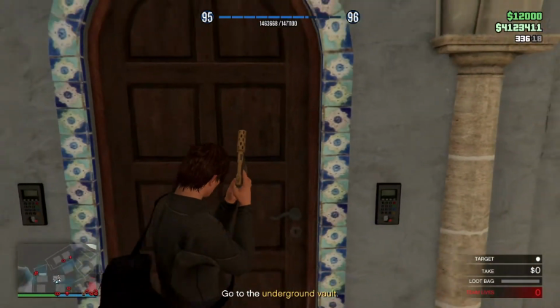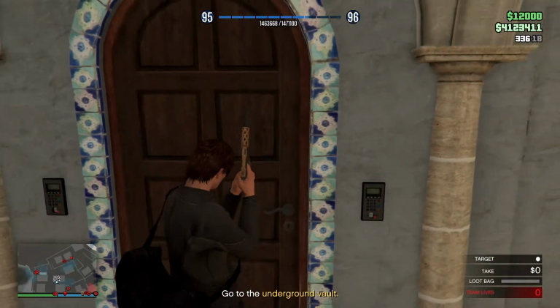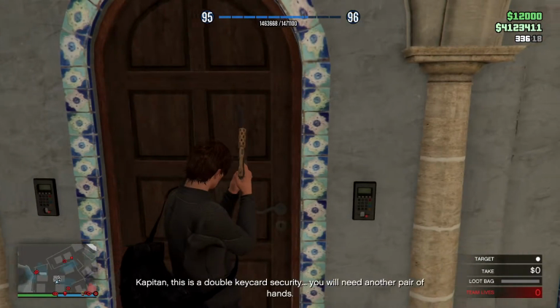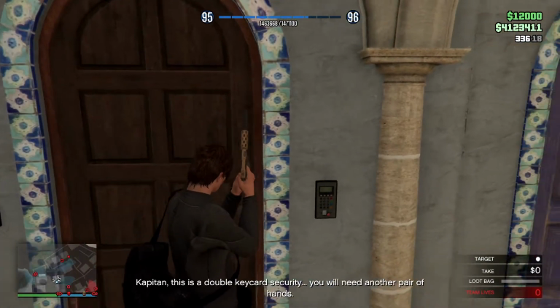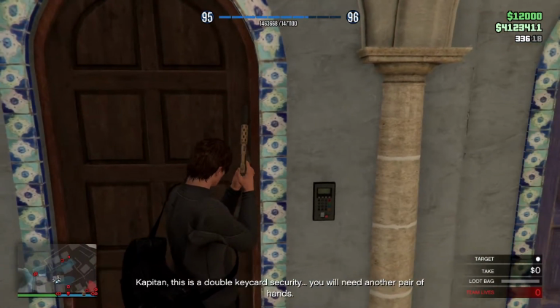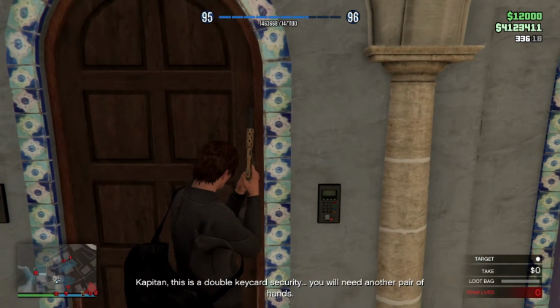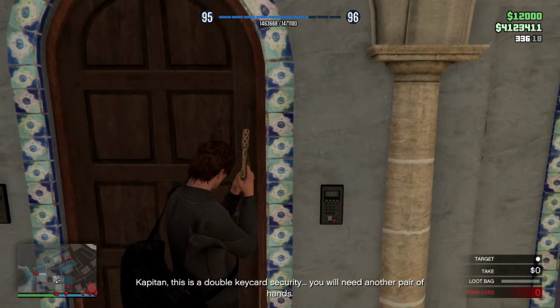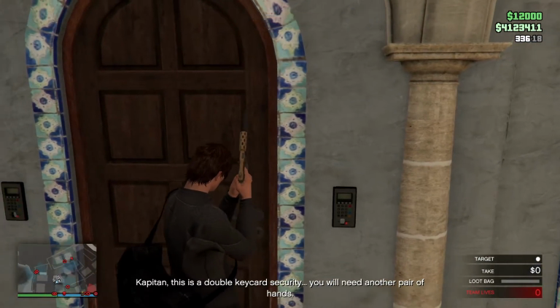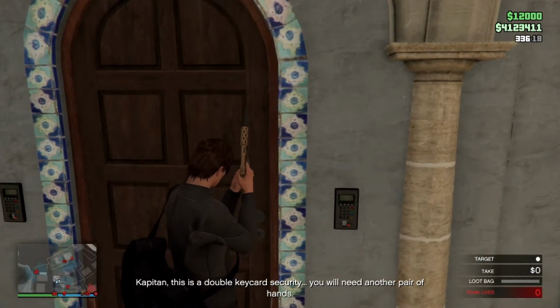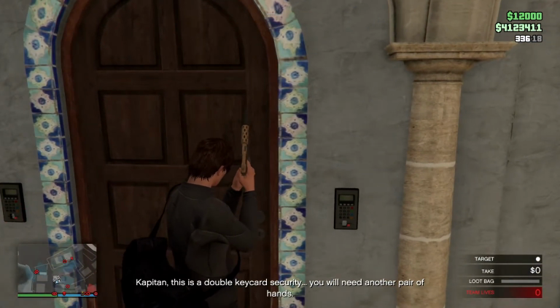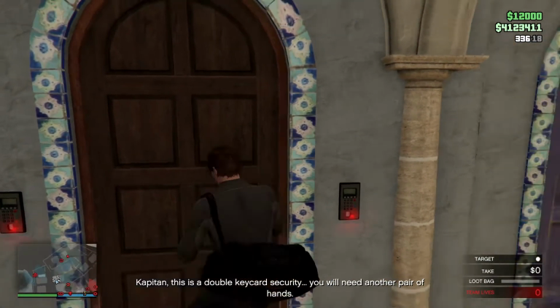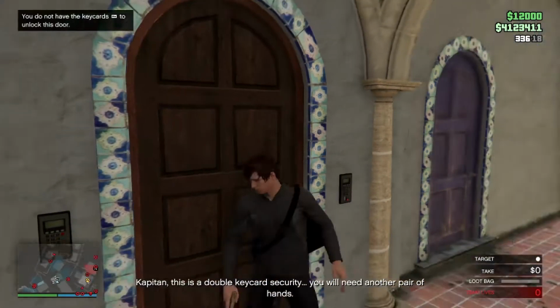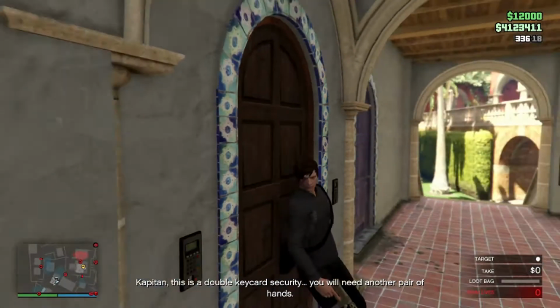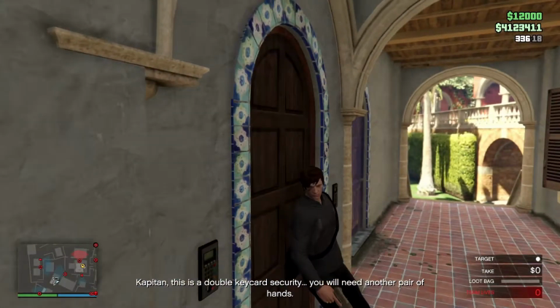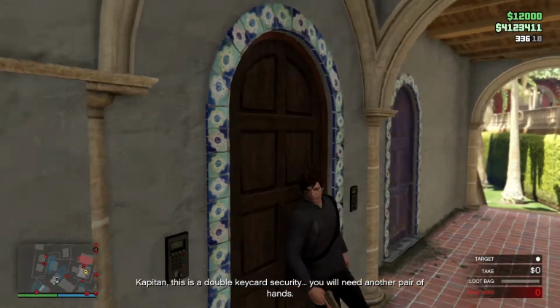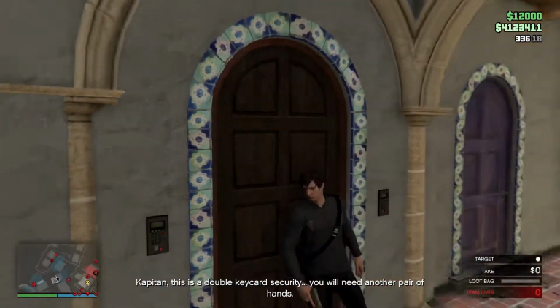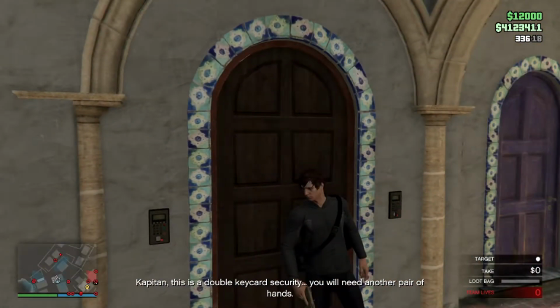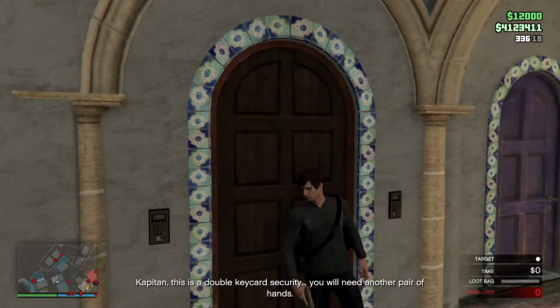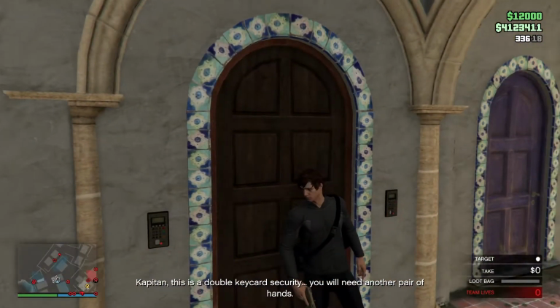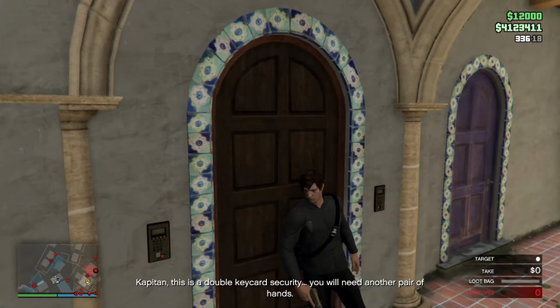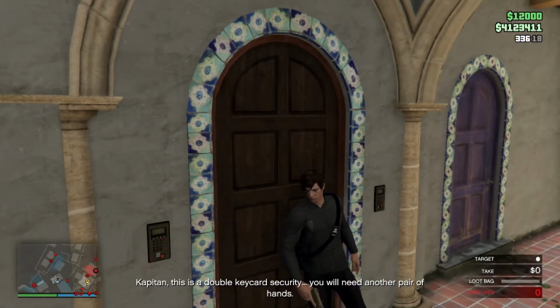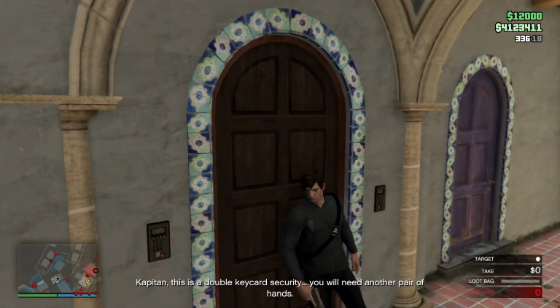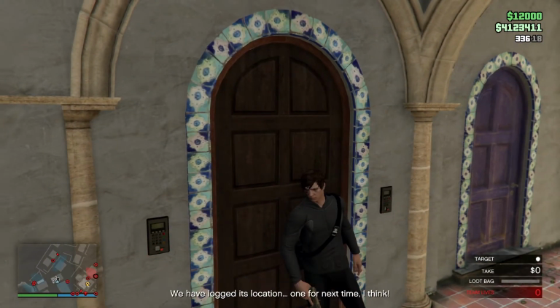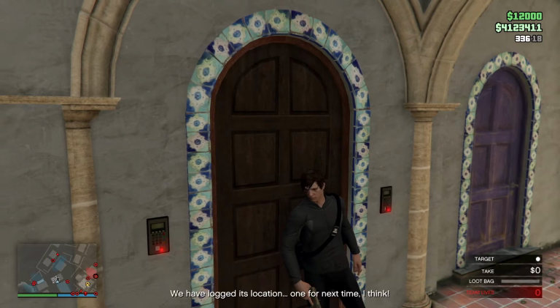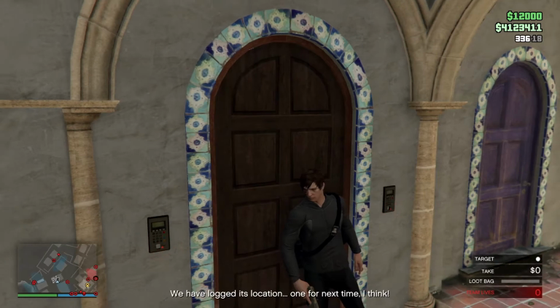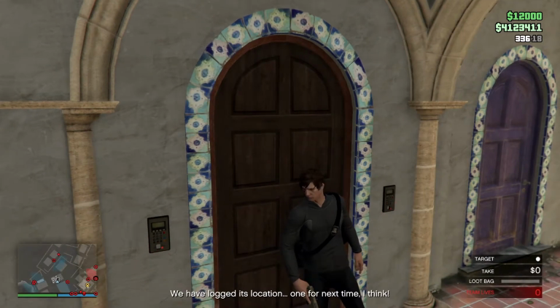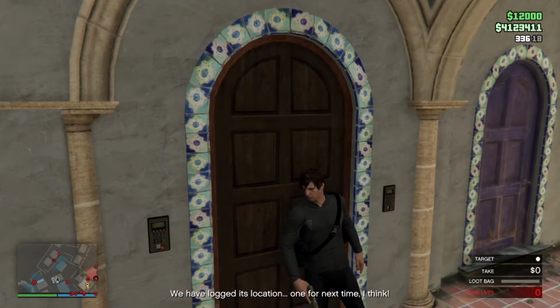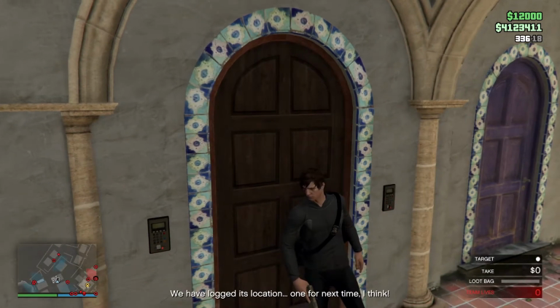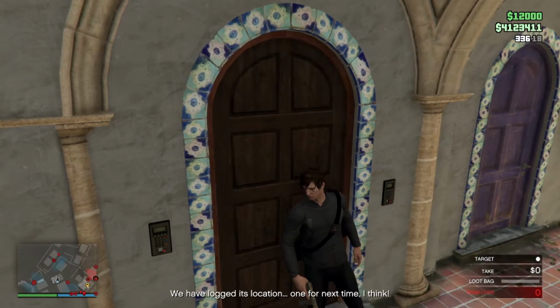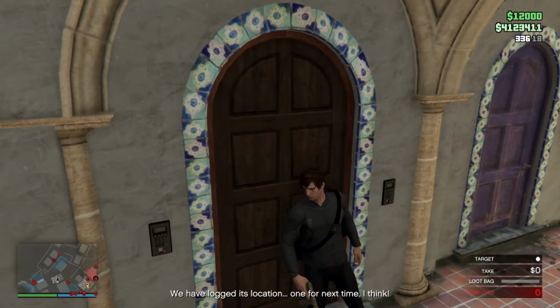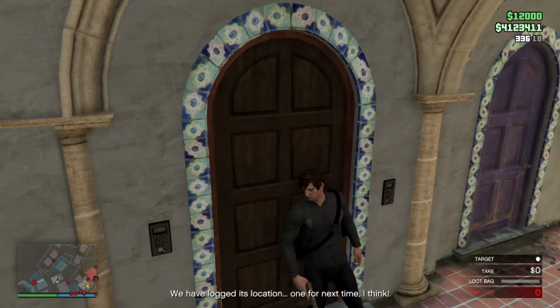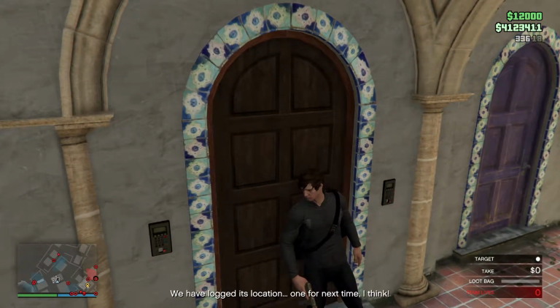Captain, this is a double-key guard security. You will need another pair of hands. We have locked its location — one for next time, I think.